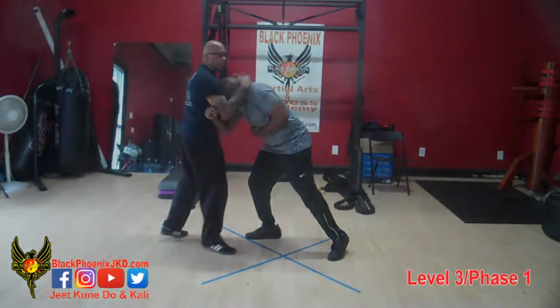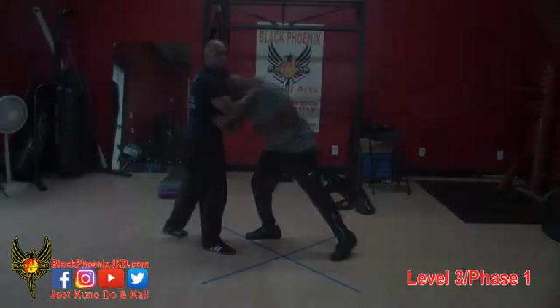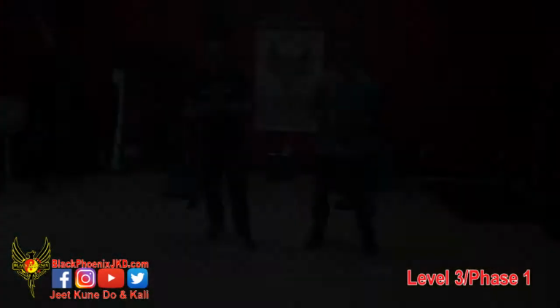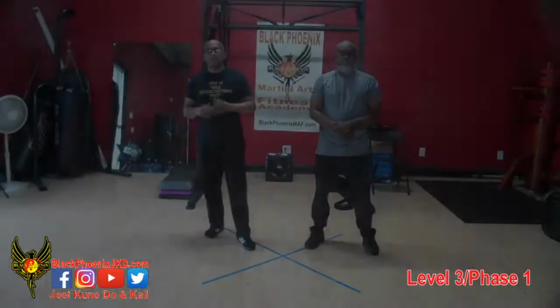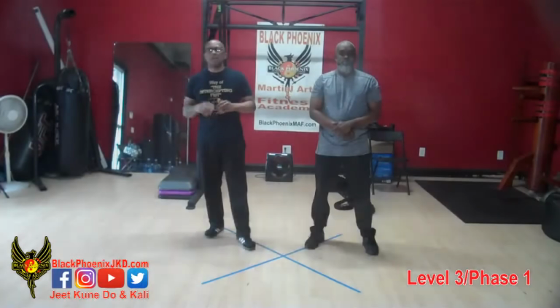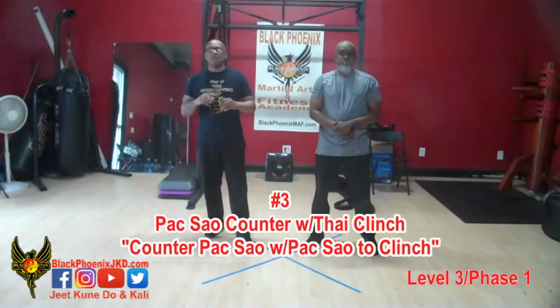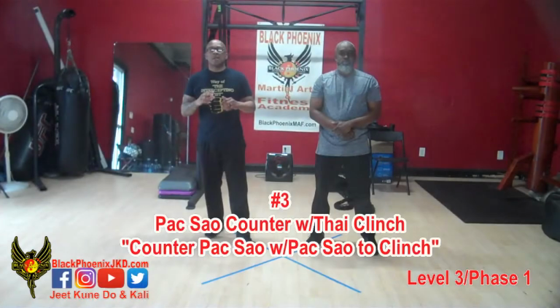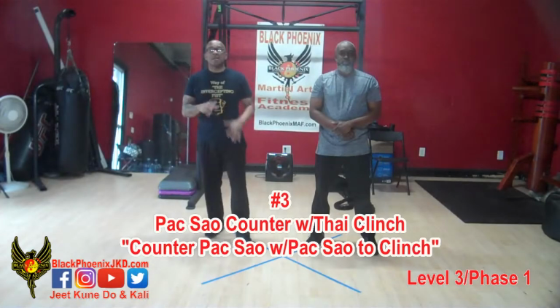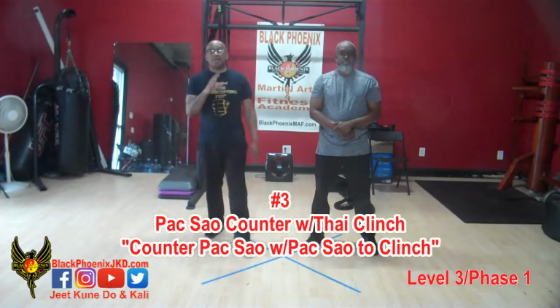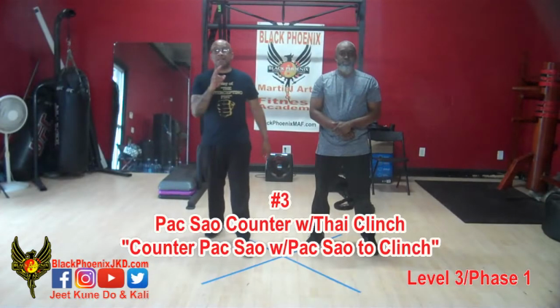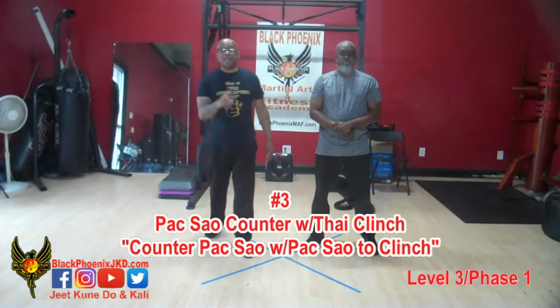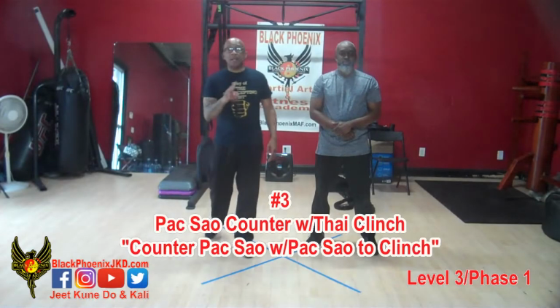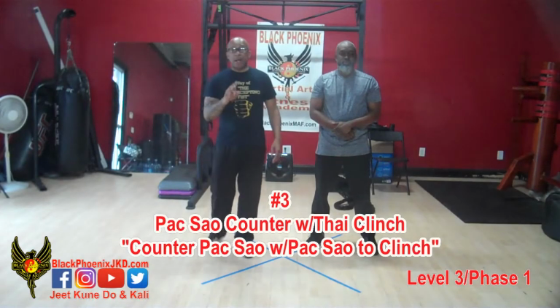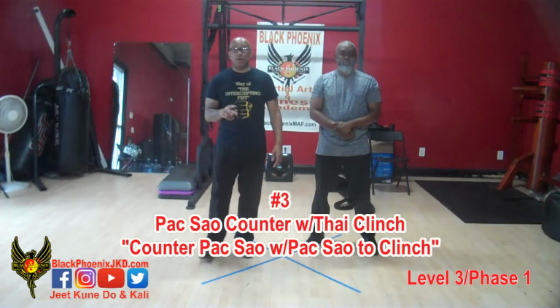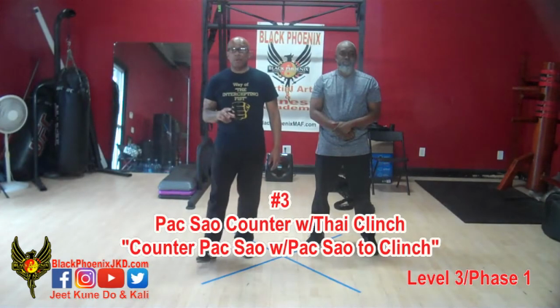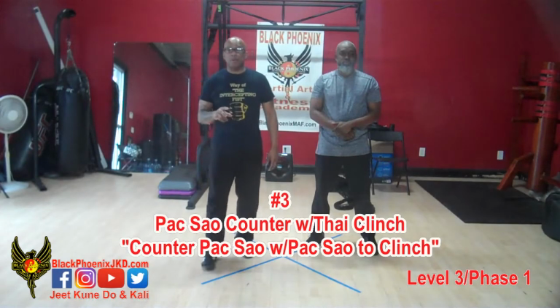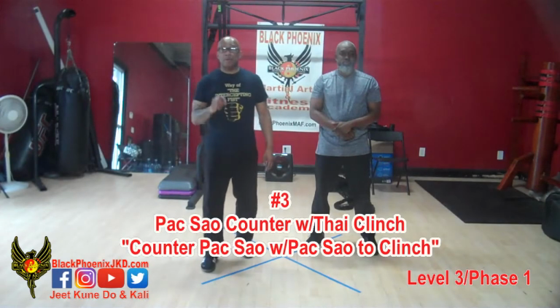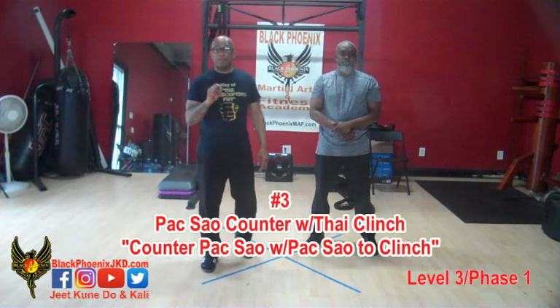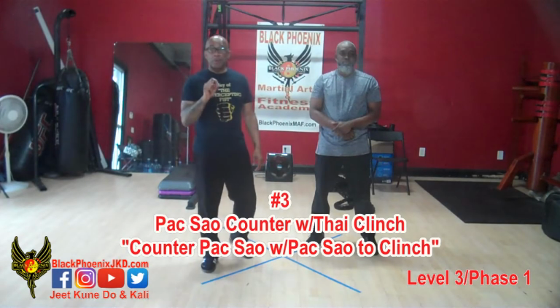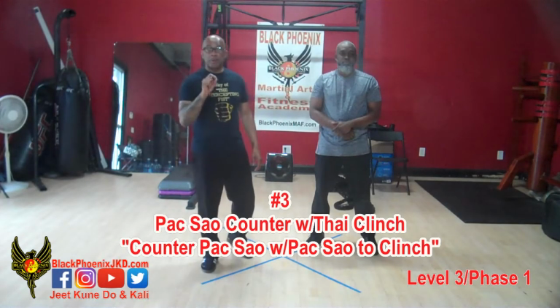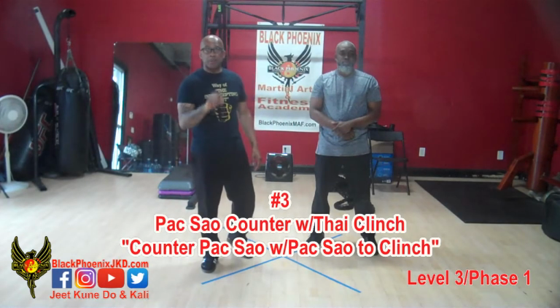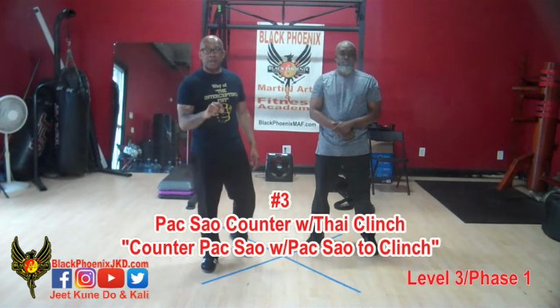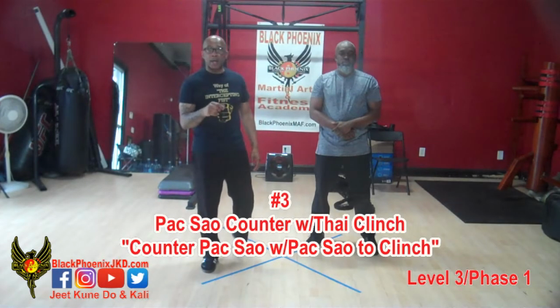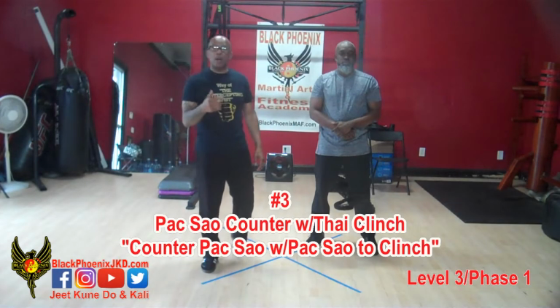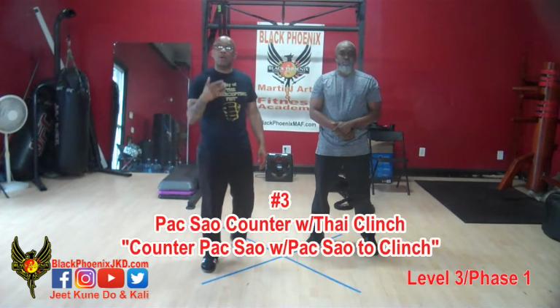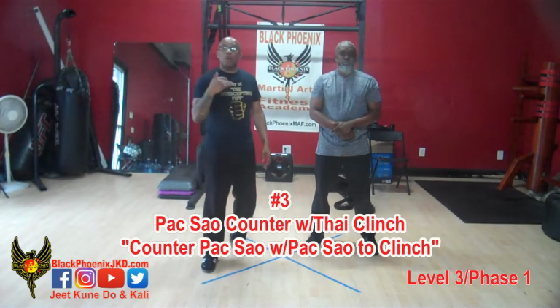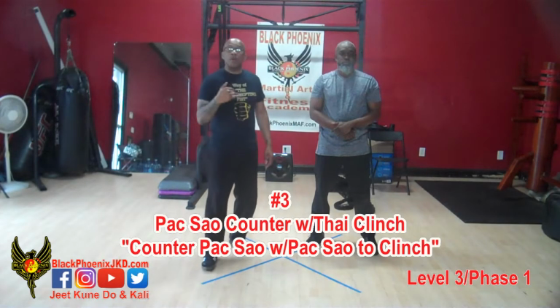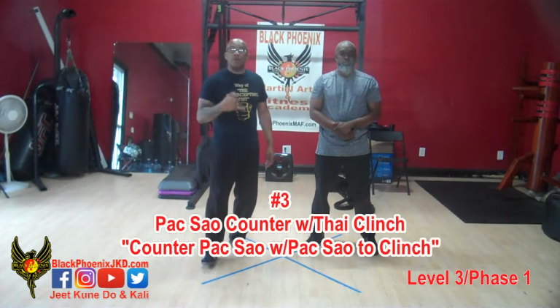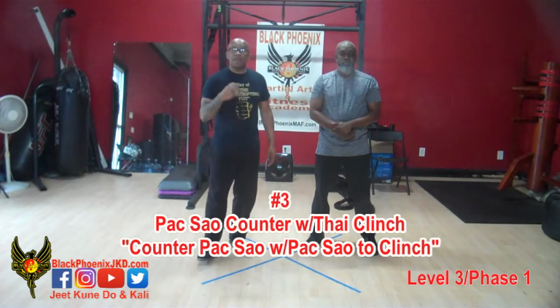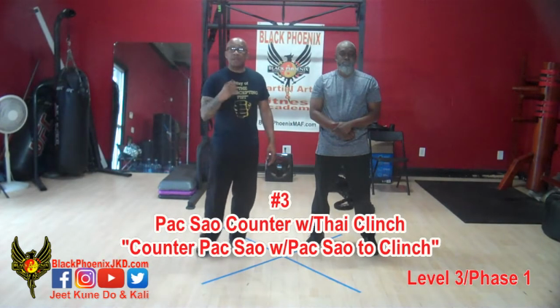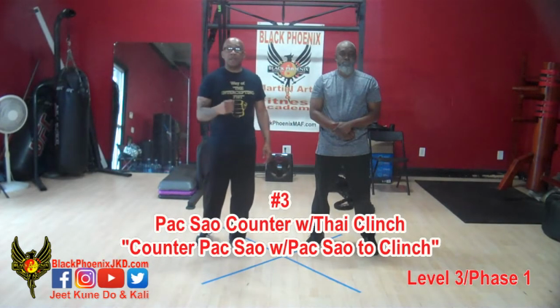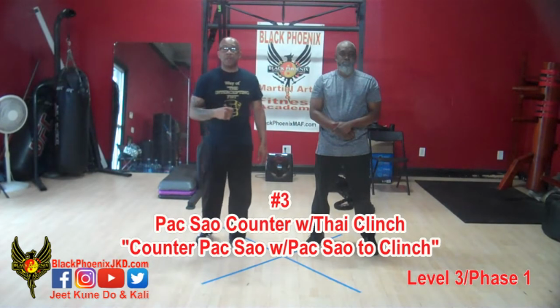And that is our second counter for the poxile using the clinch.